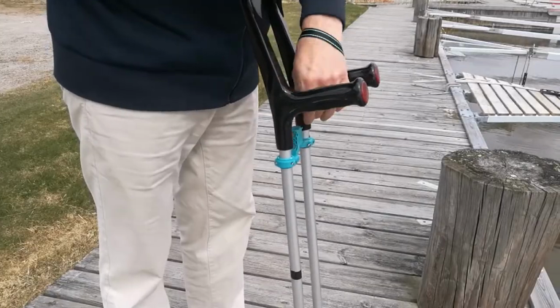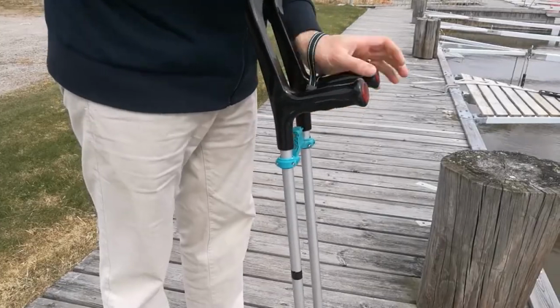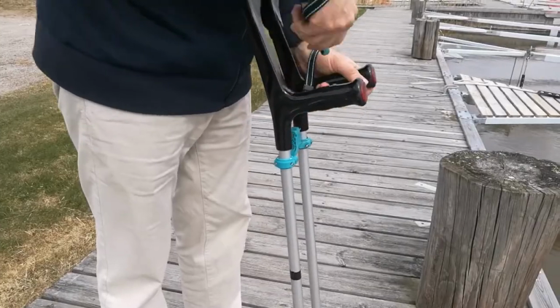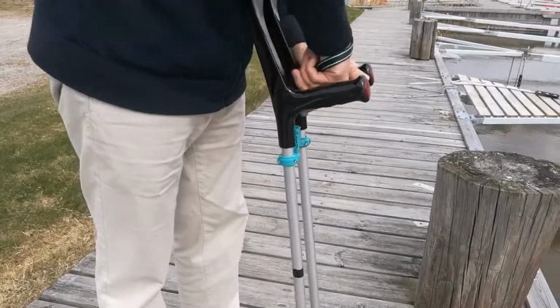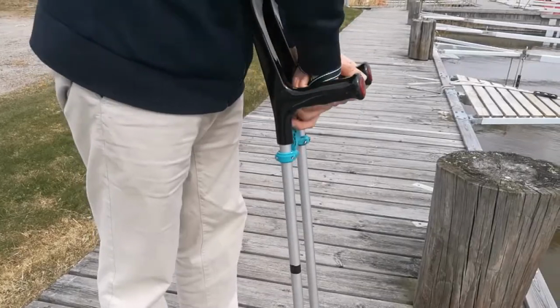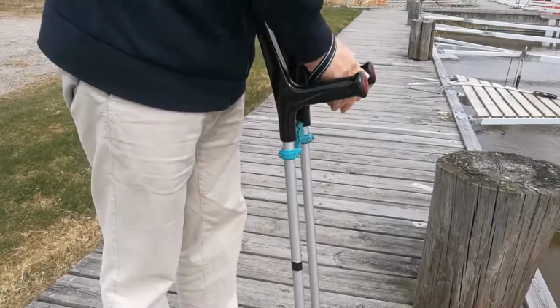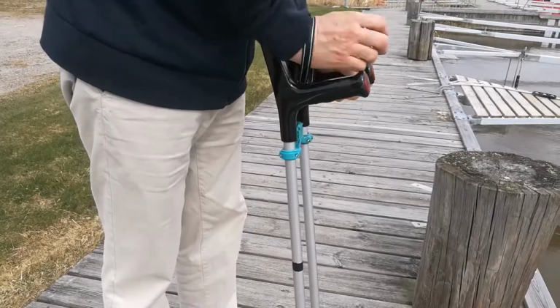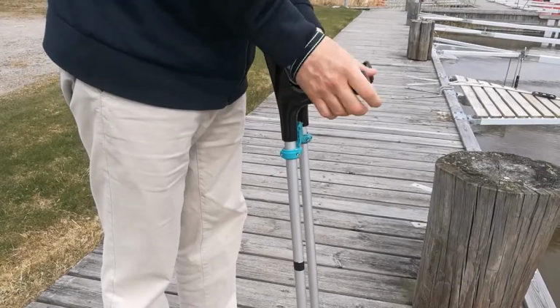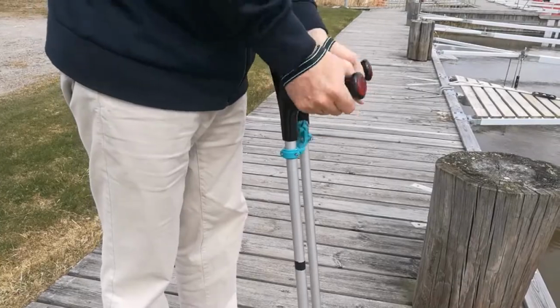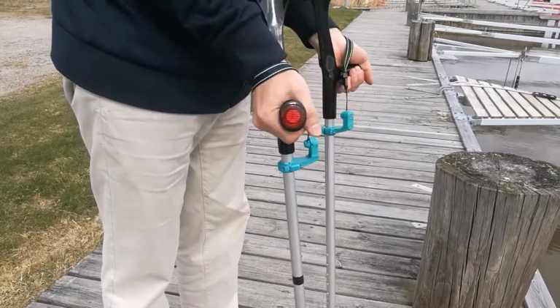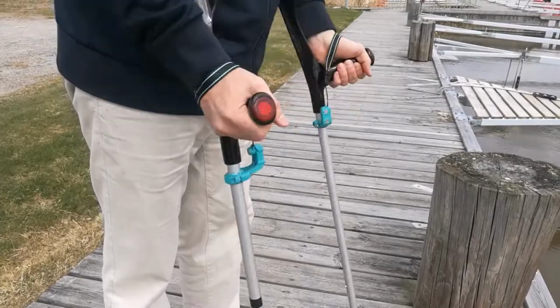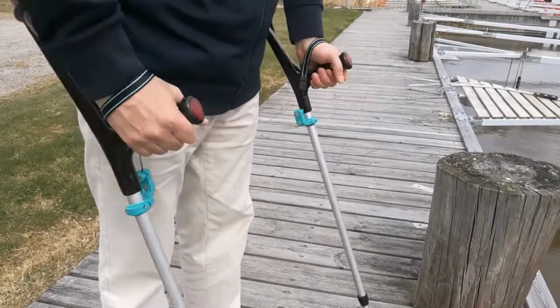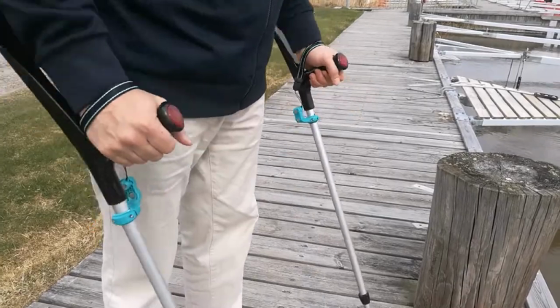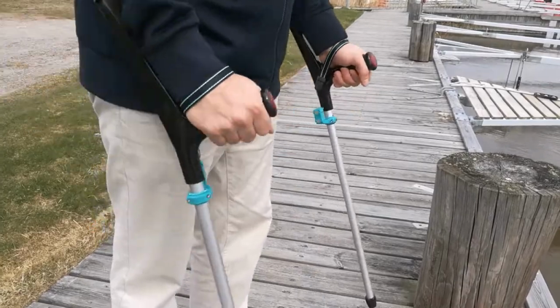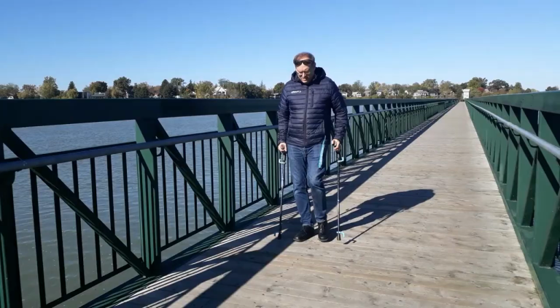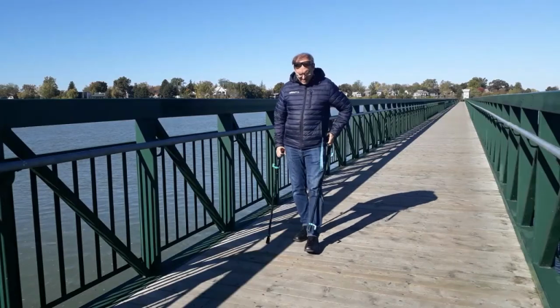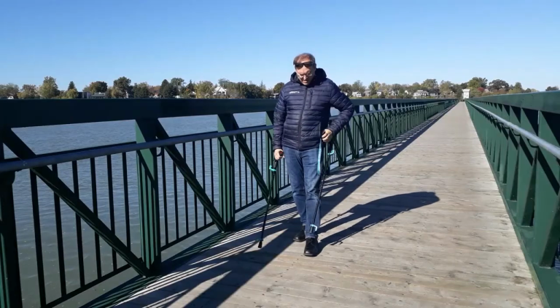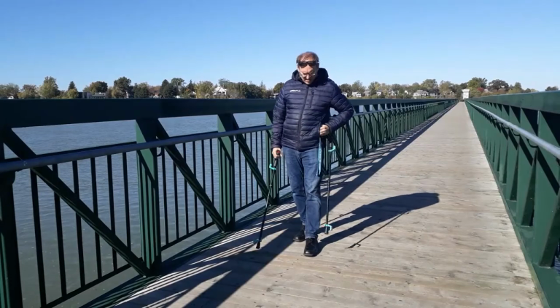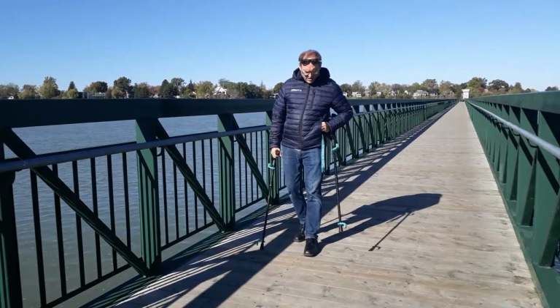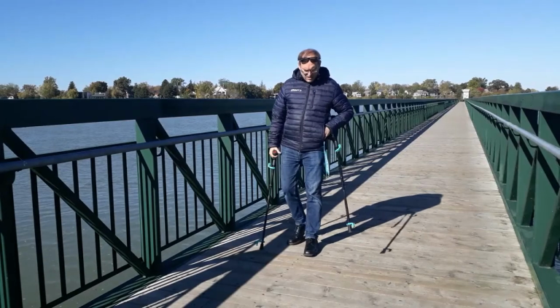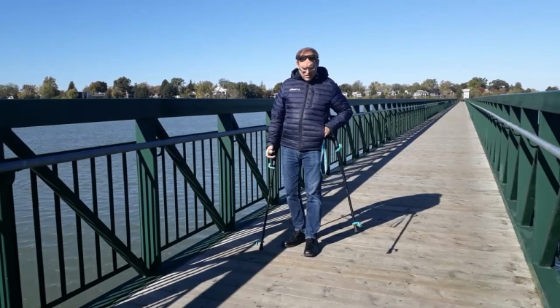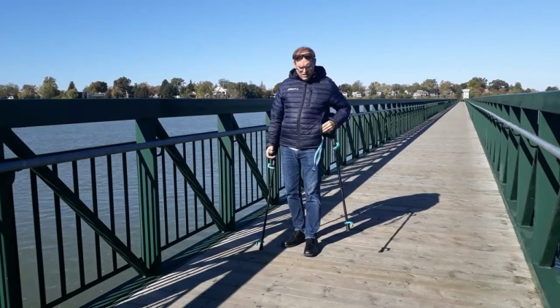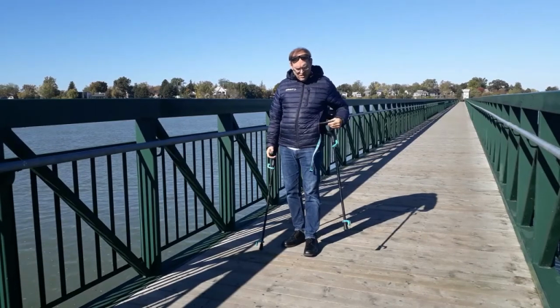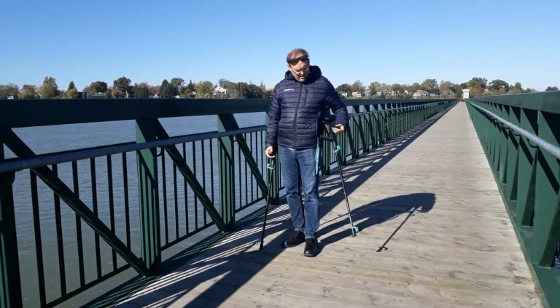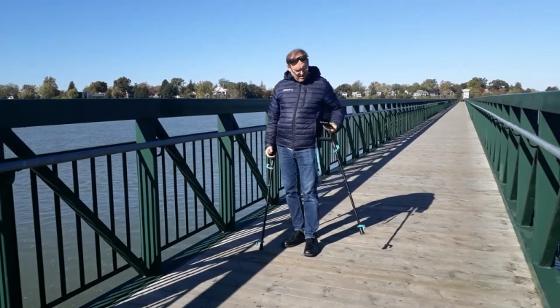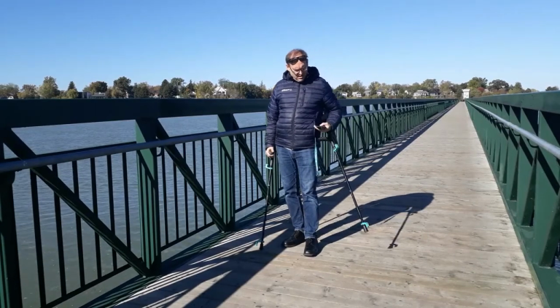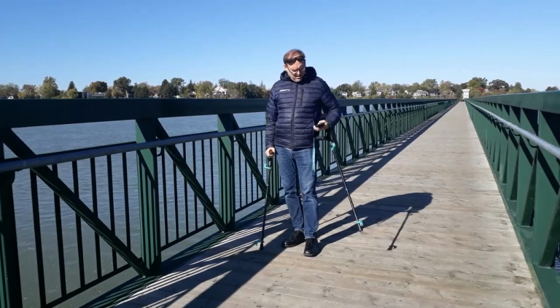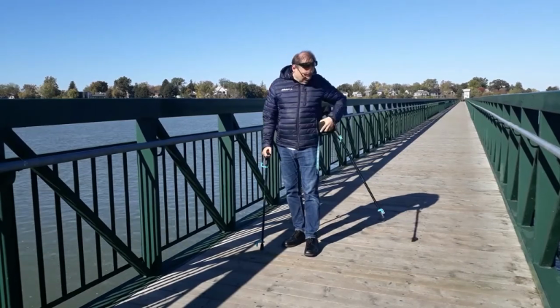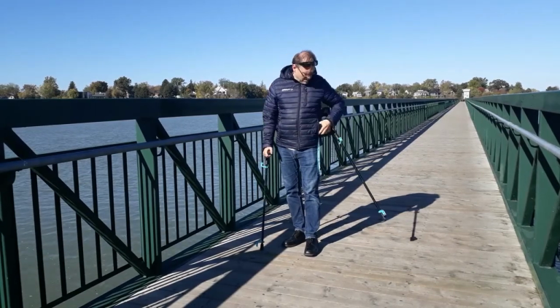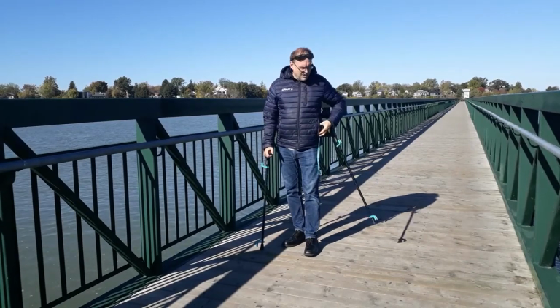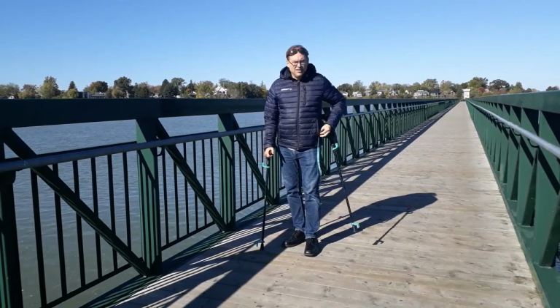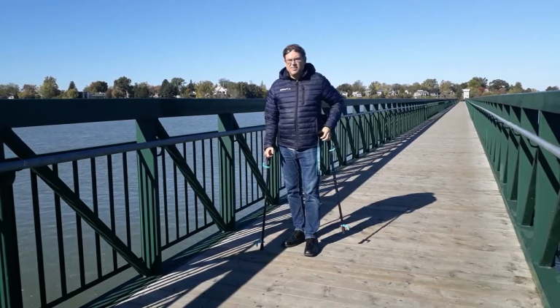Quick release straps ensure you never drop your crutches, but also free your hands.